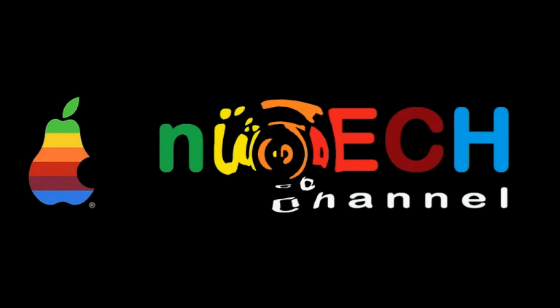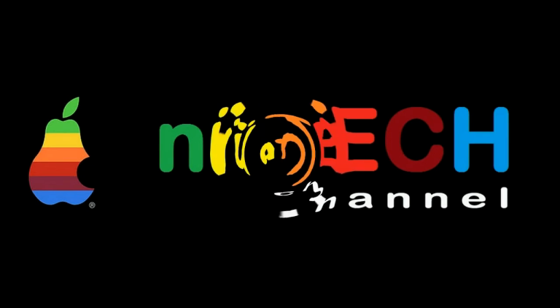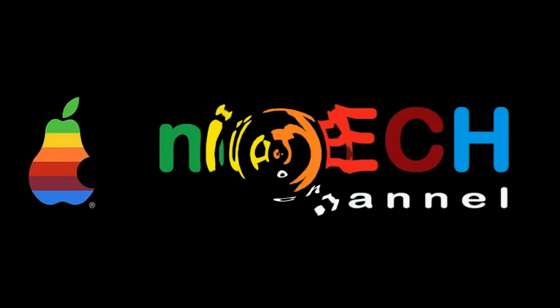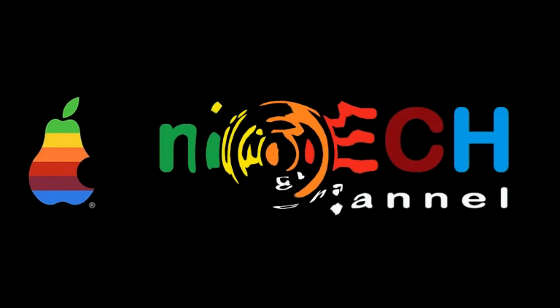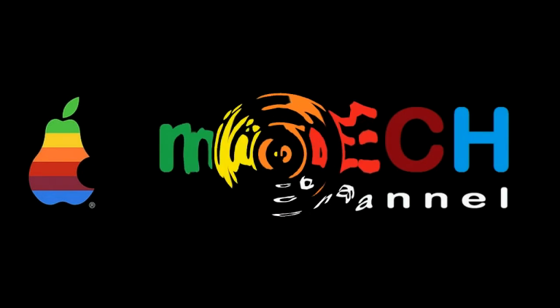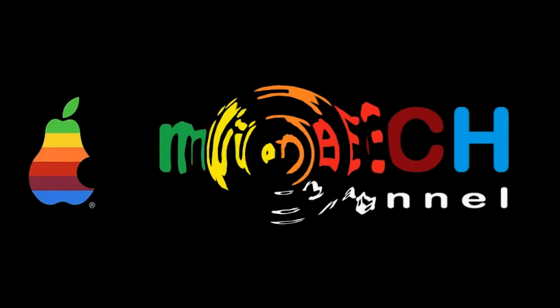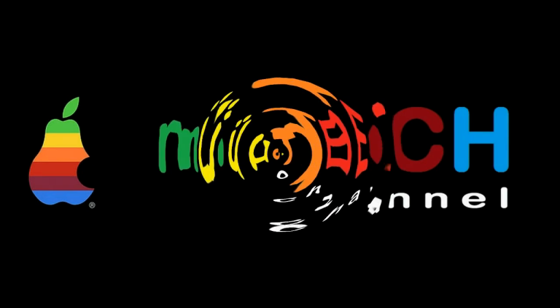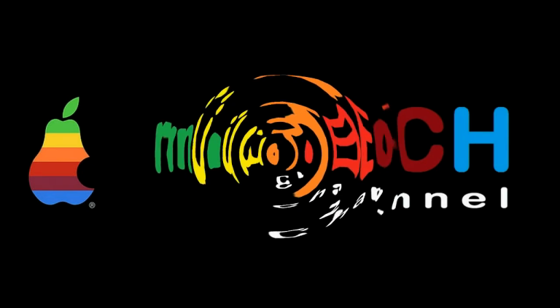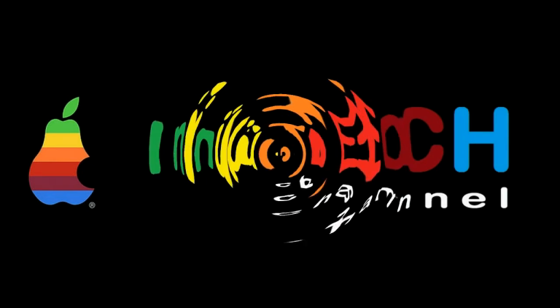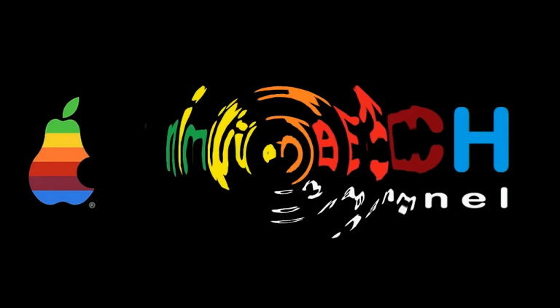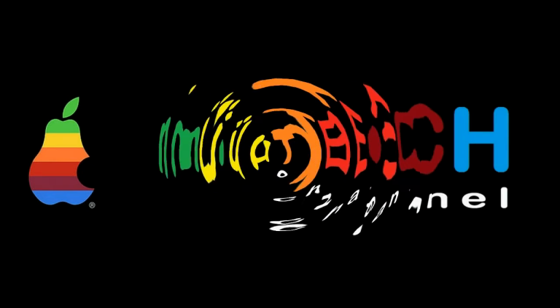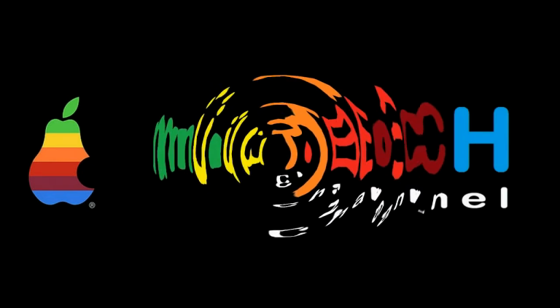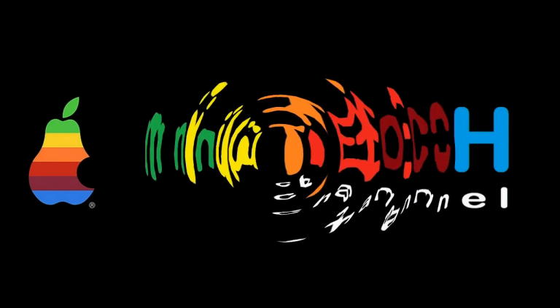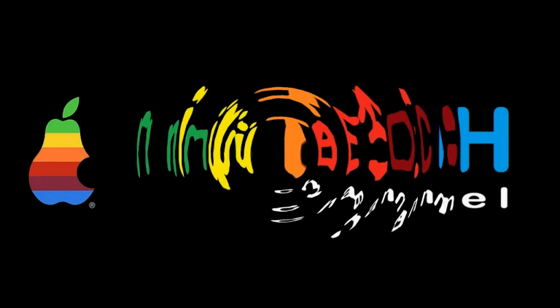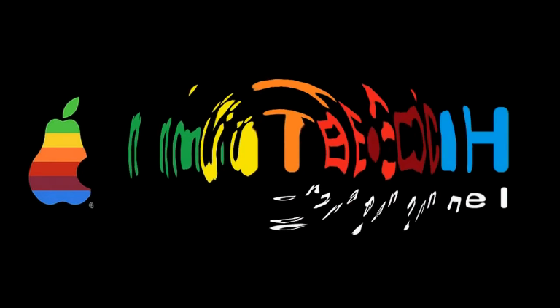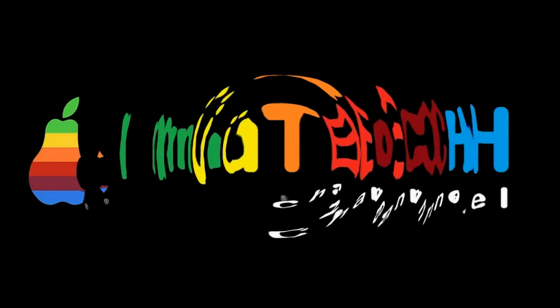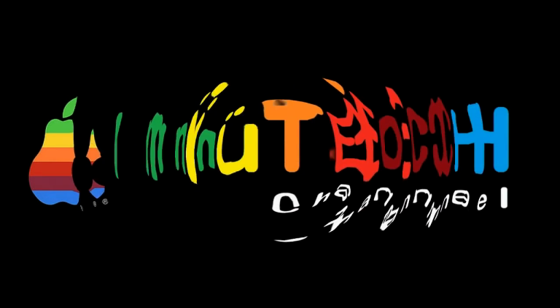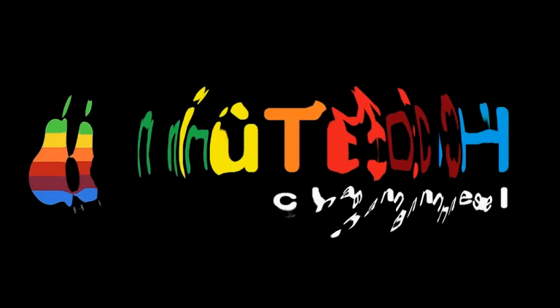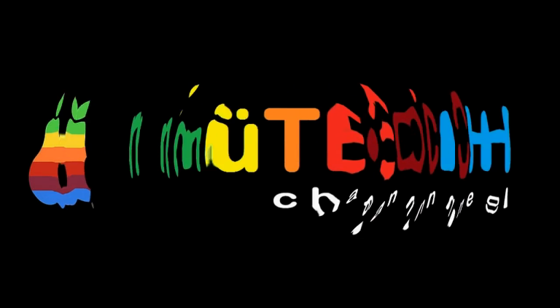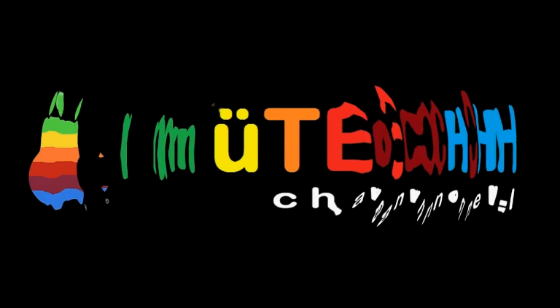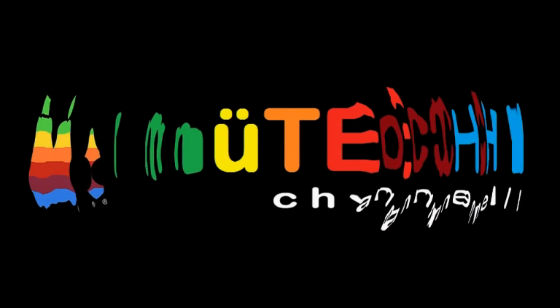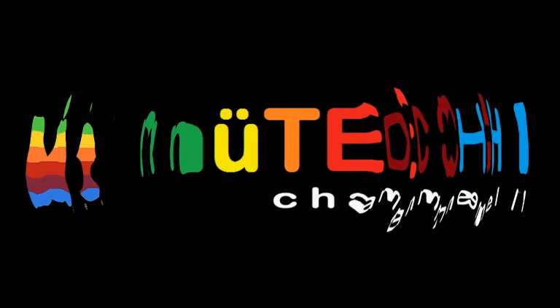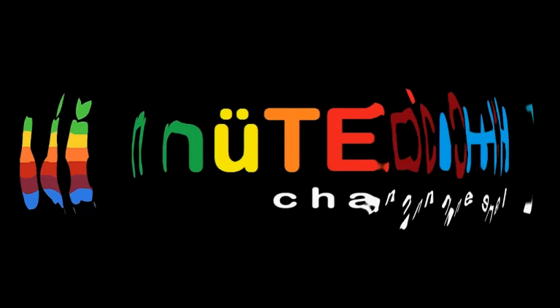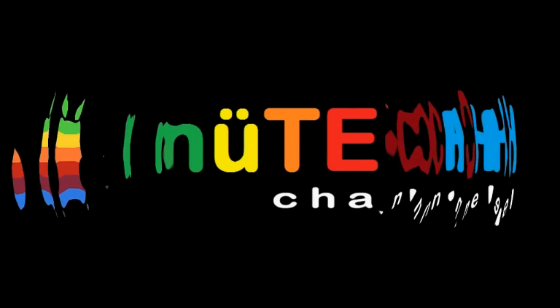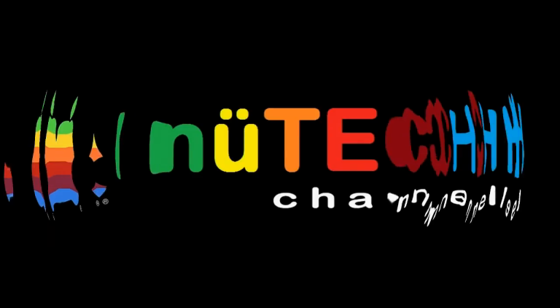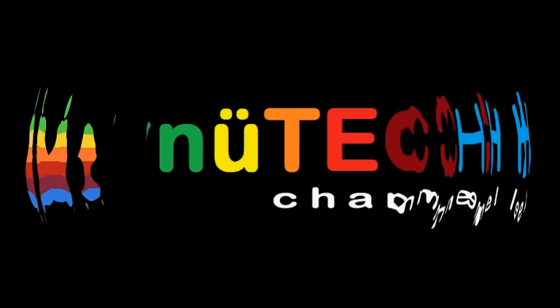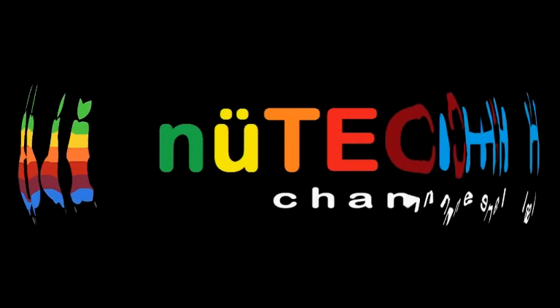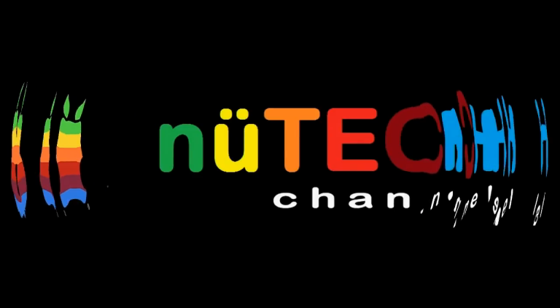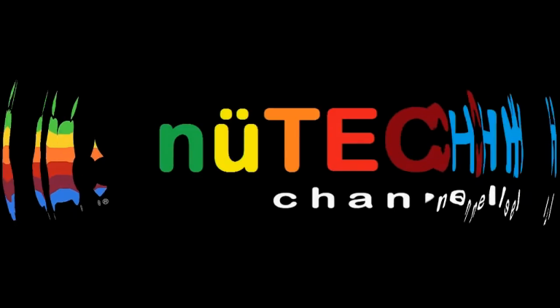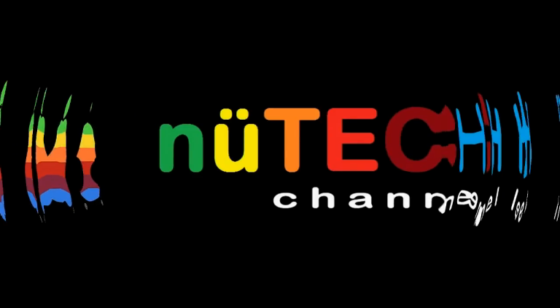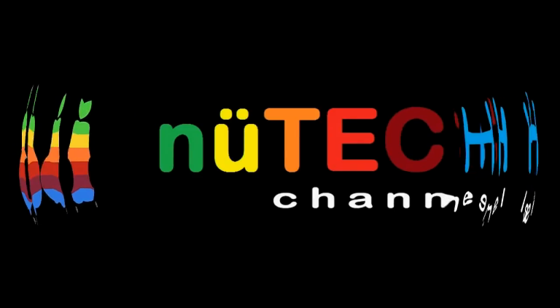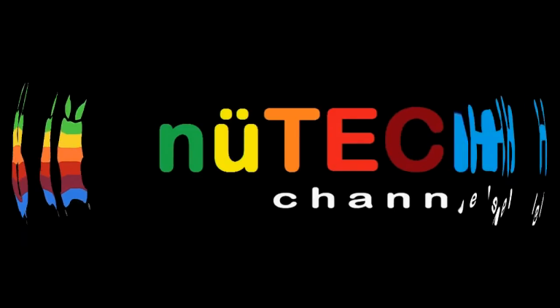Thanks for watching the new tech channel. Stay tuned and subscribe for more videos.